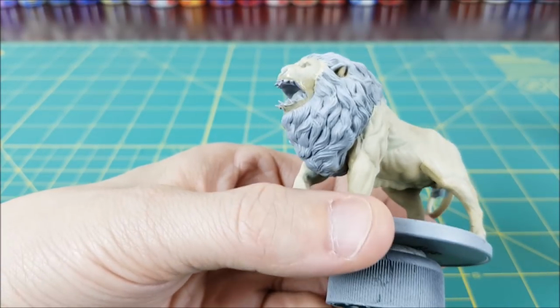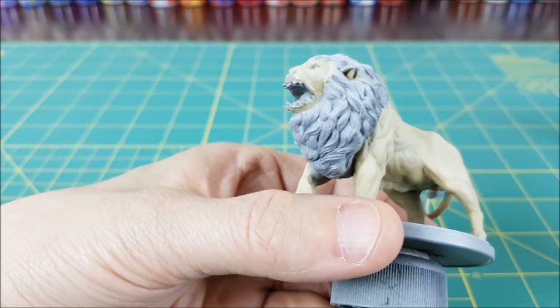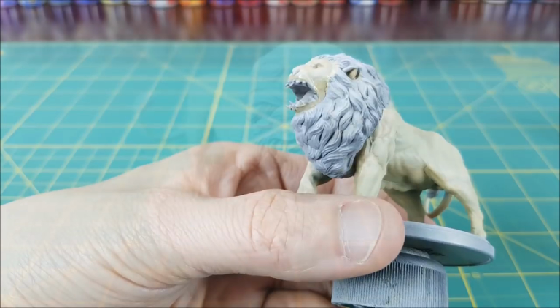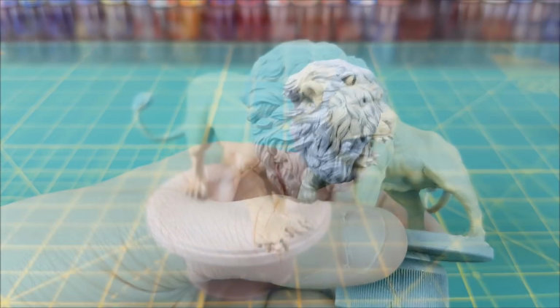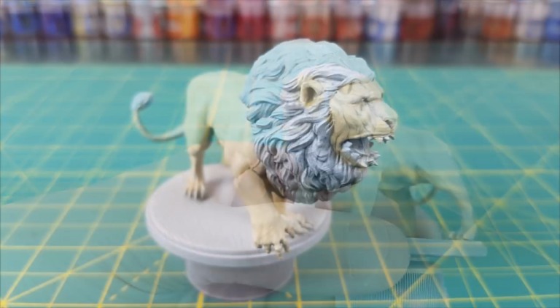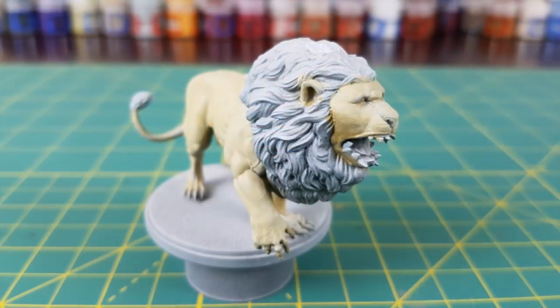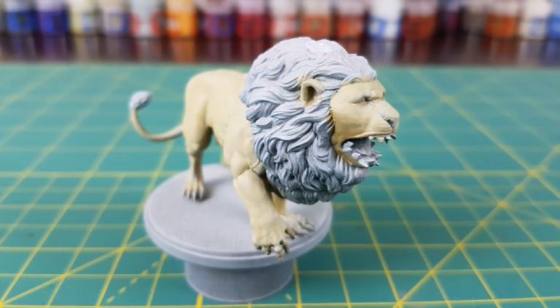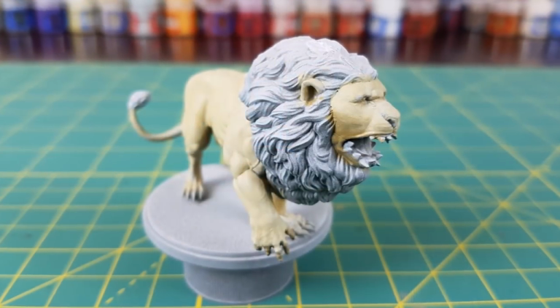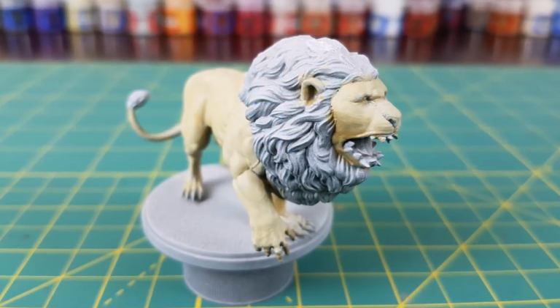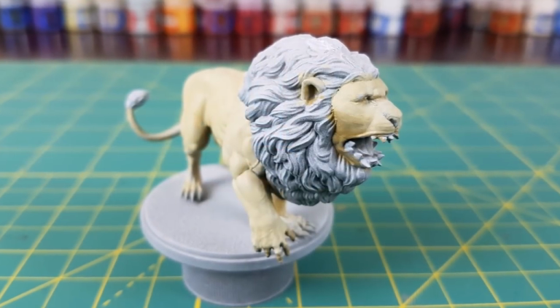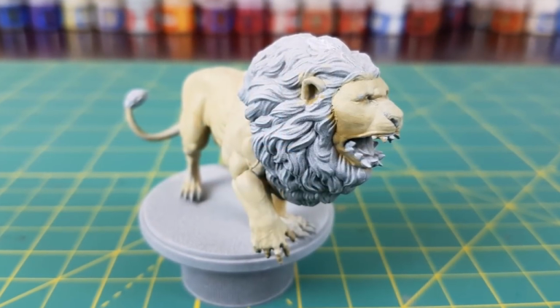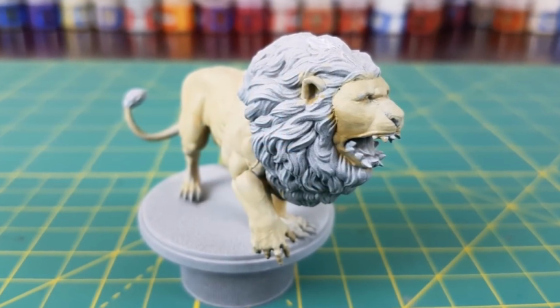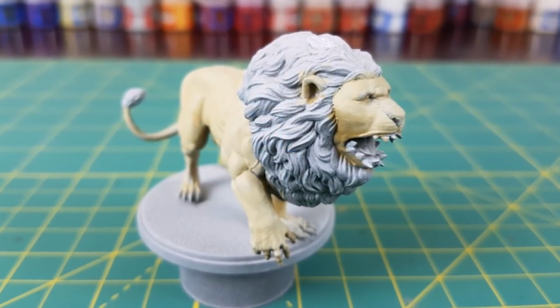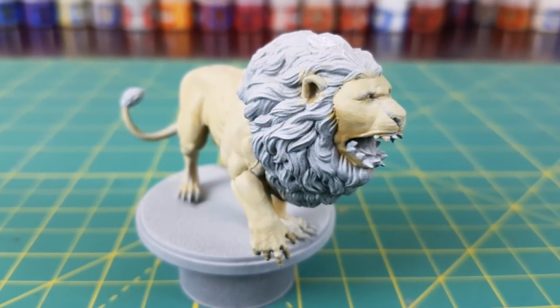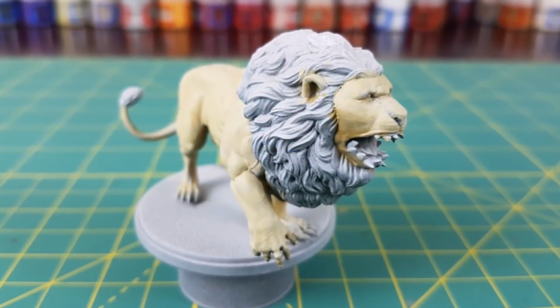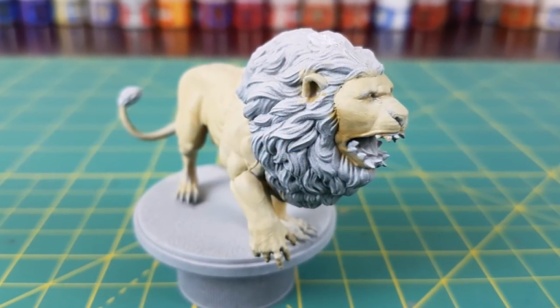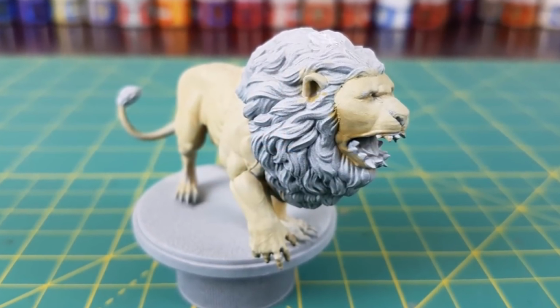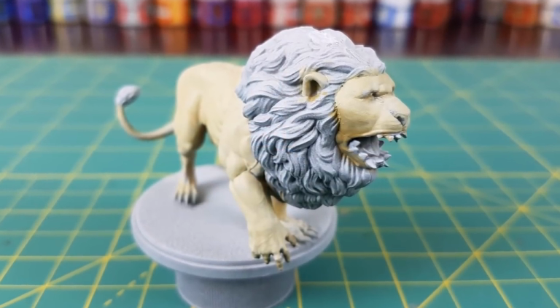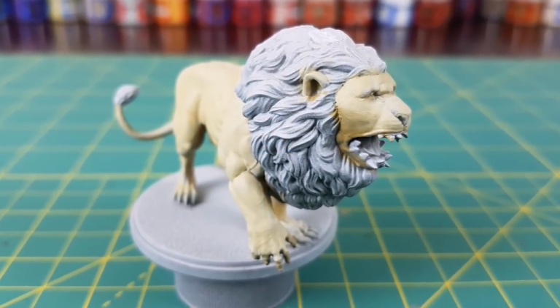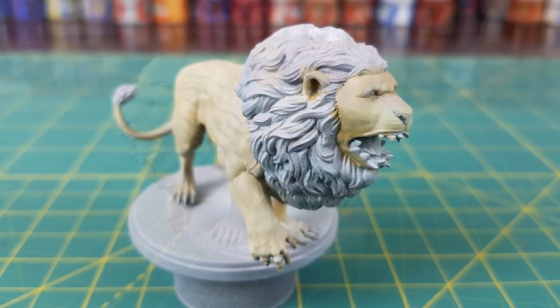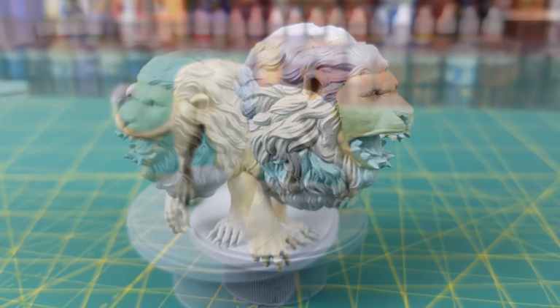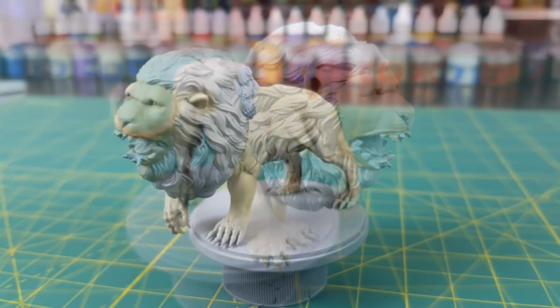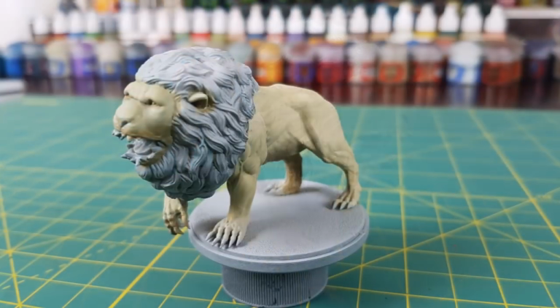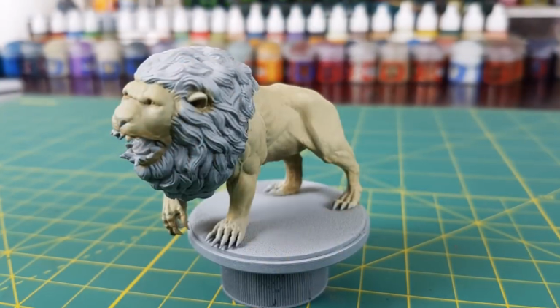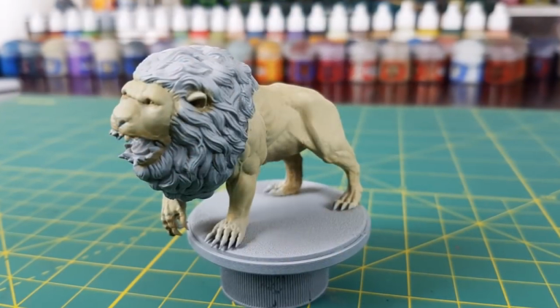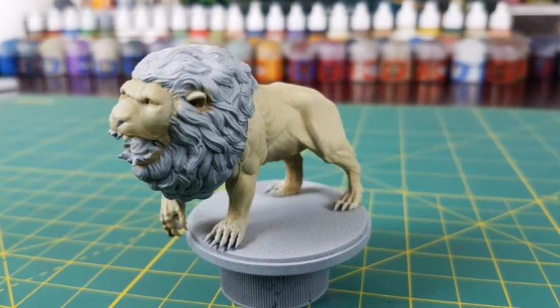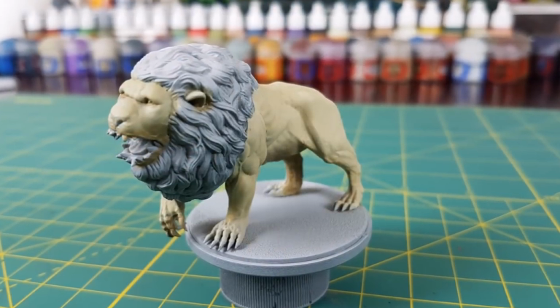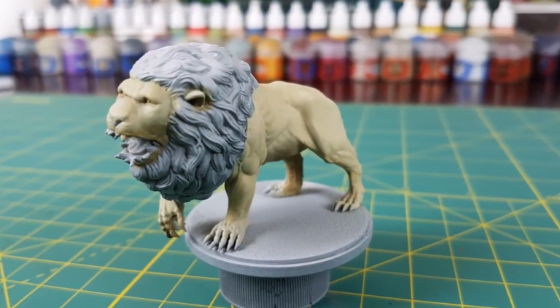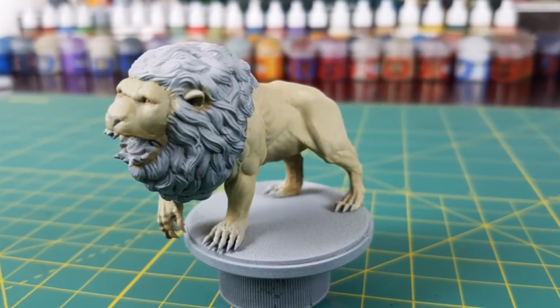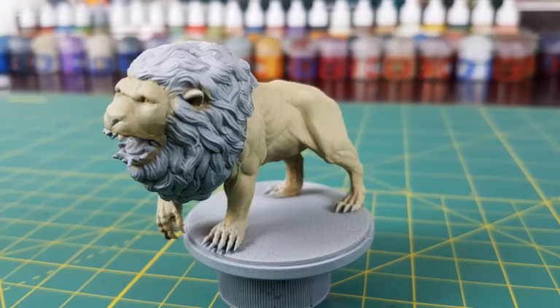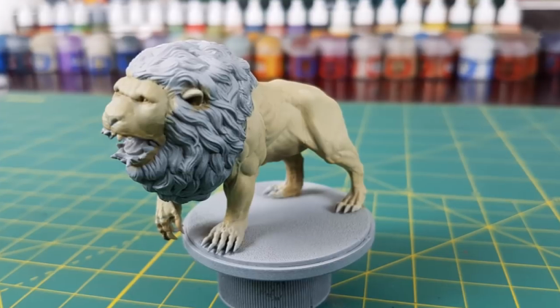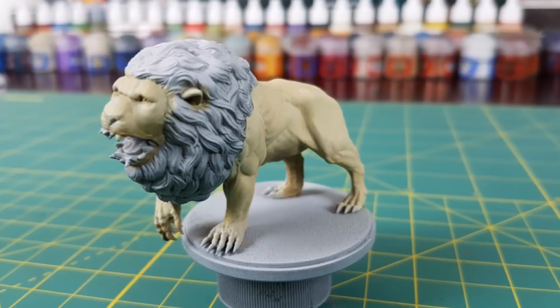Already the lion is looking pretty good. I'll give that a few minutes to dry so I don't accidentally rub off any paint while doing the rest of his body.